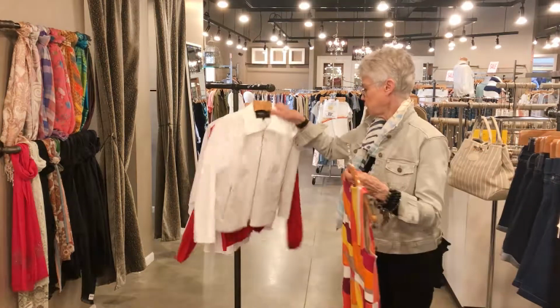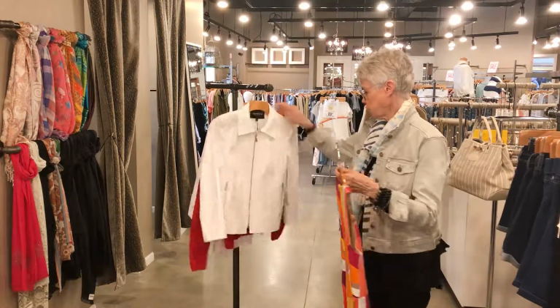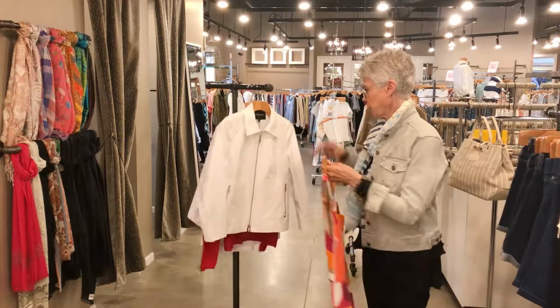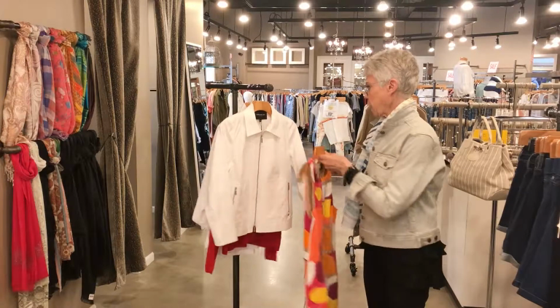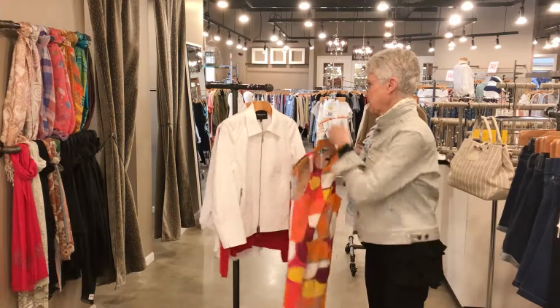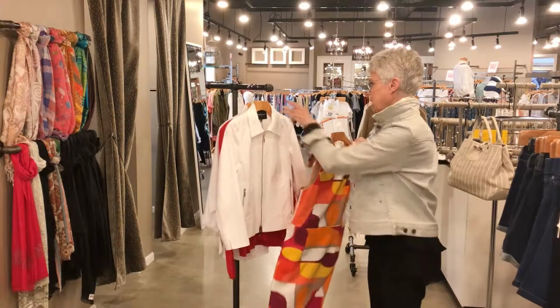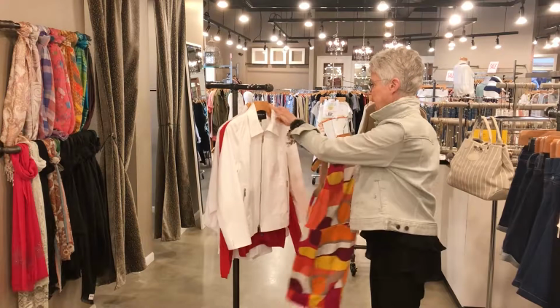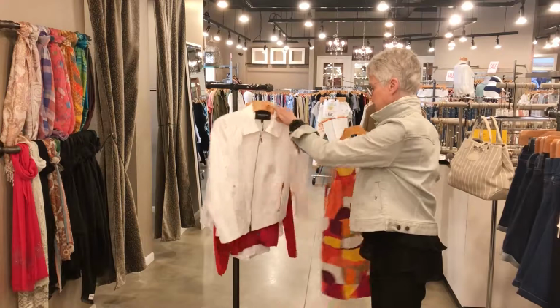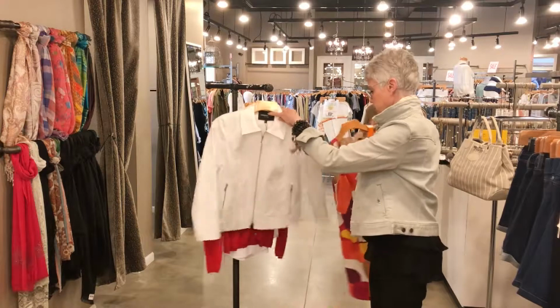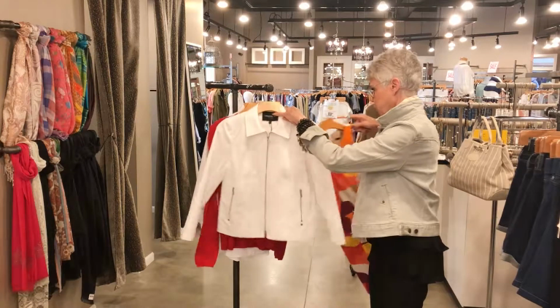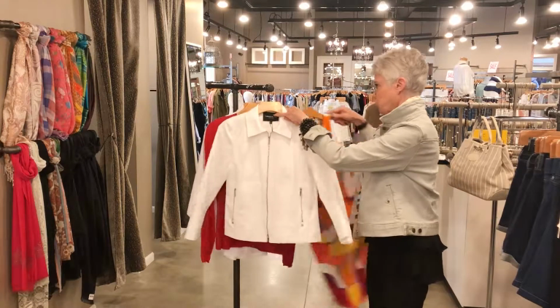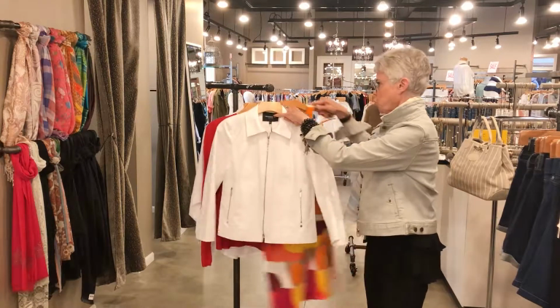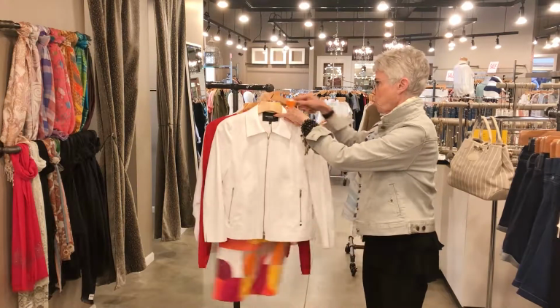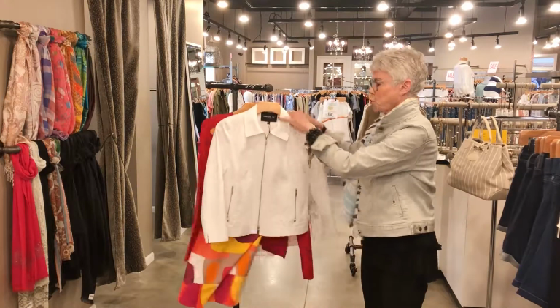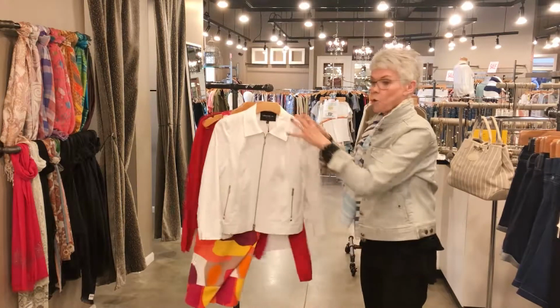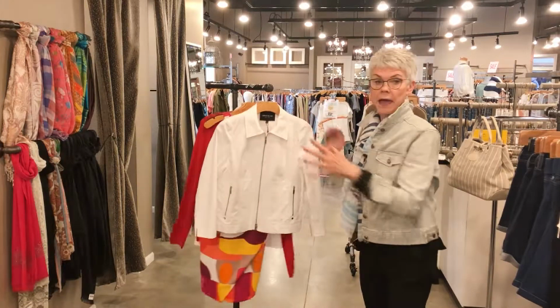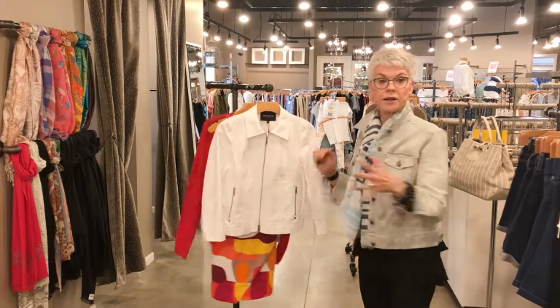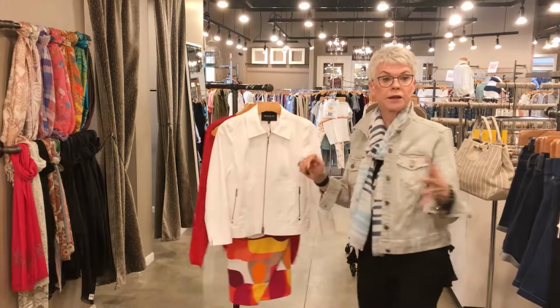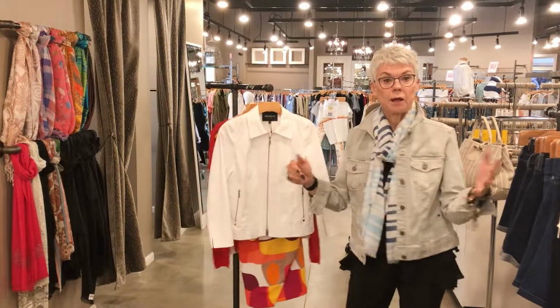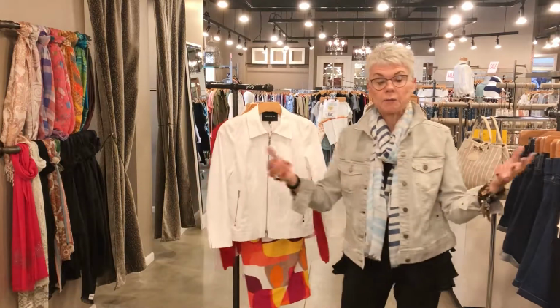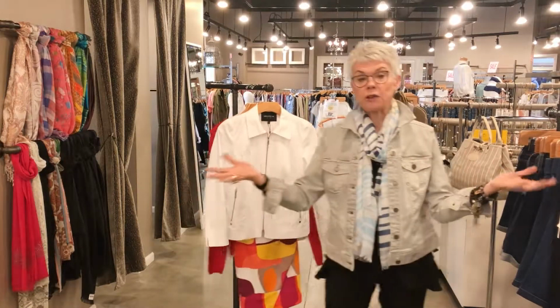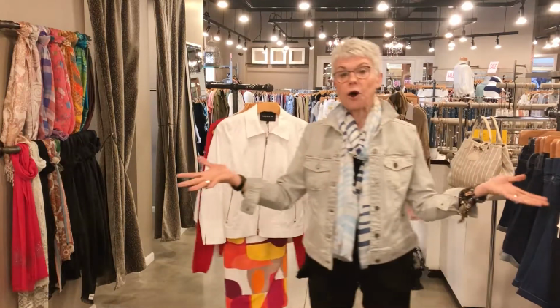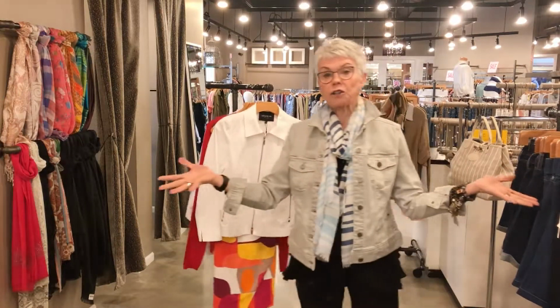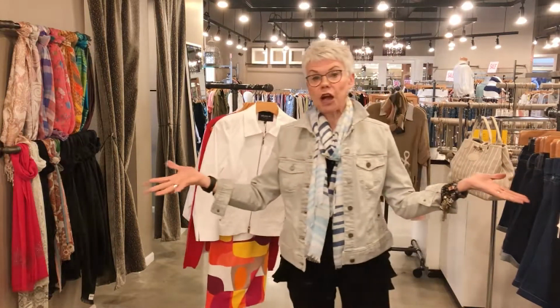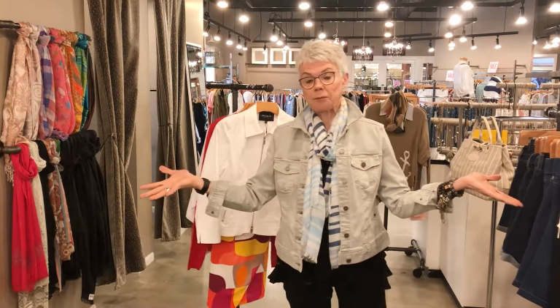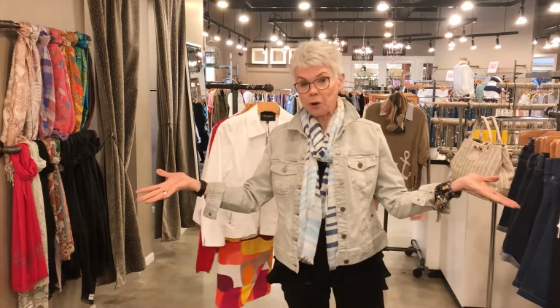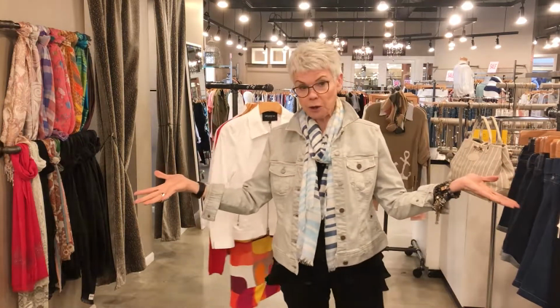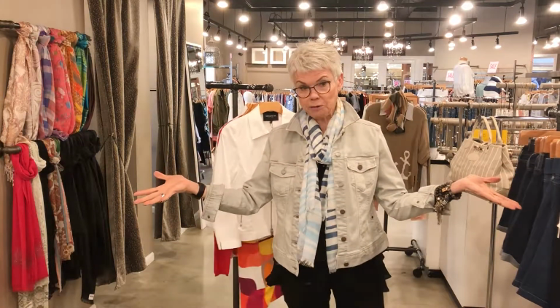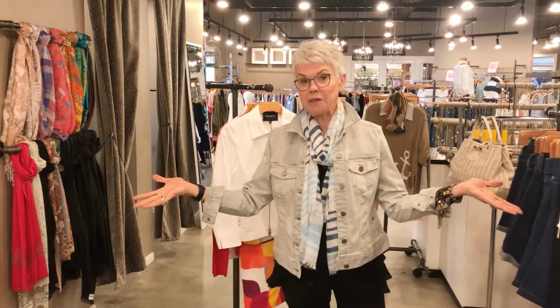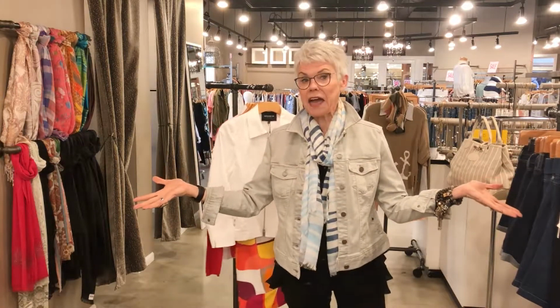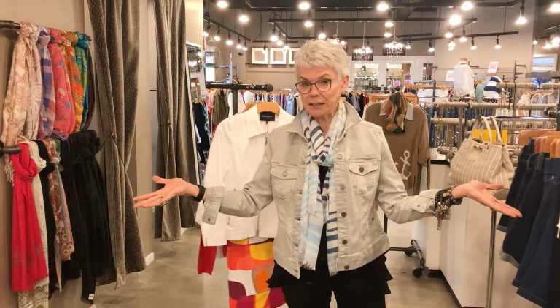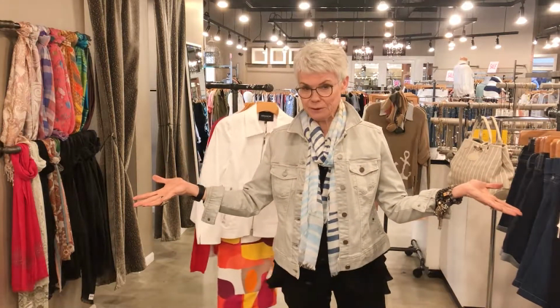You know what I always say — stretch your wardrobe and be loyal, shop local. Thank you.